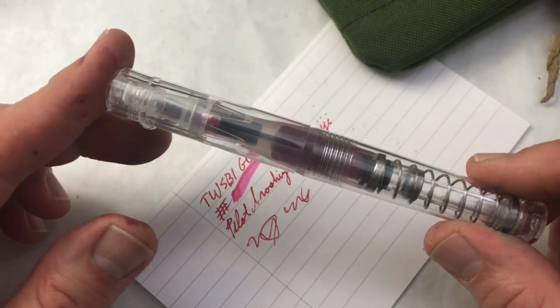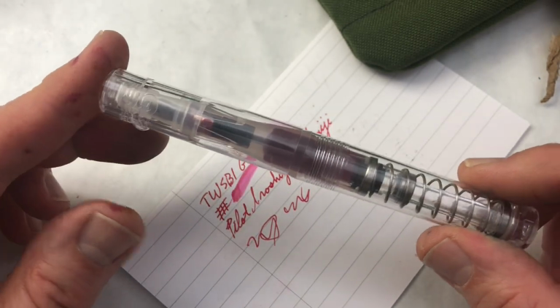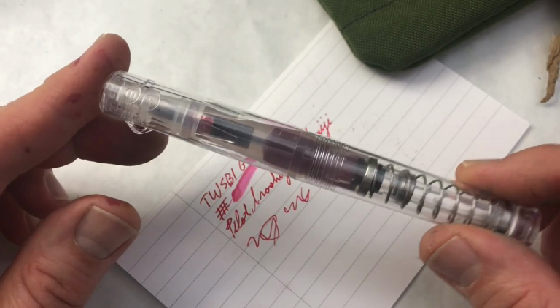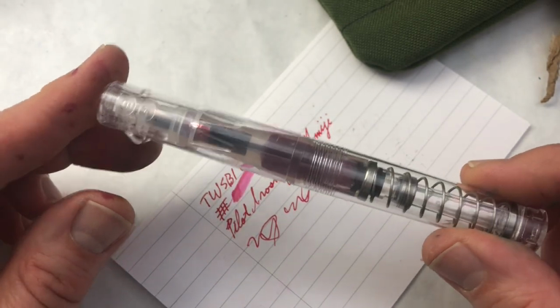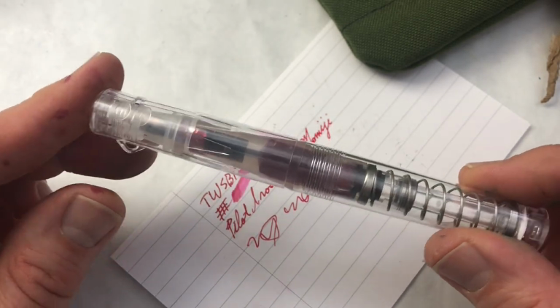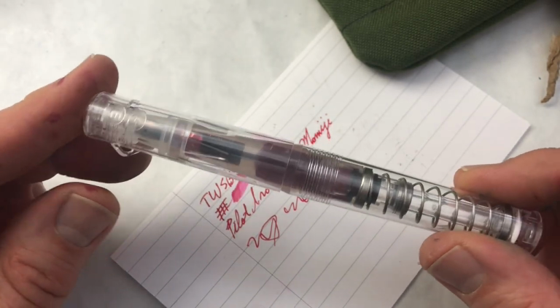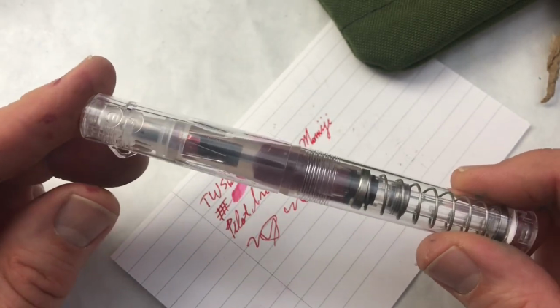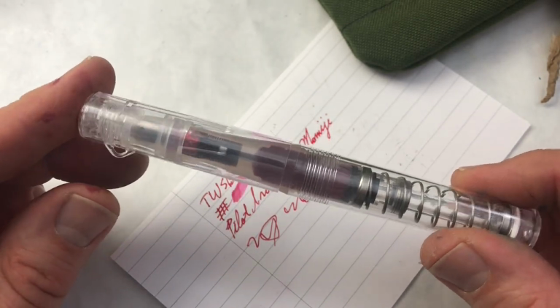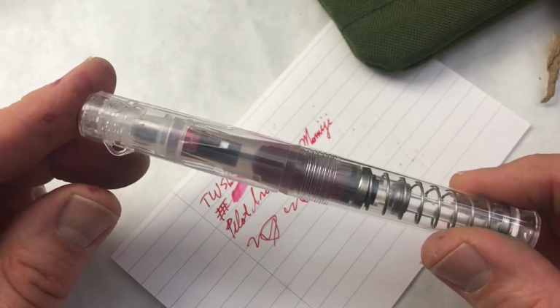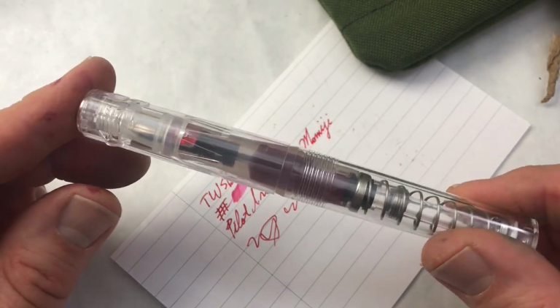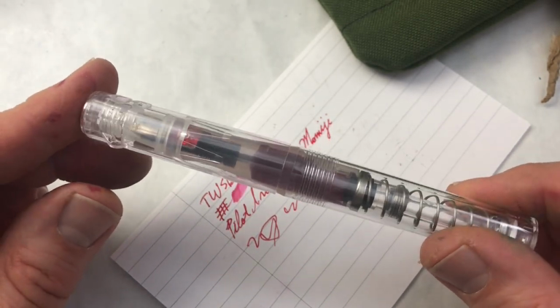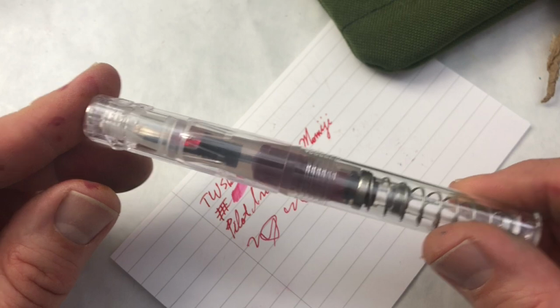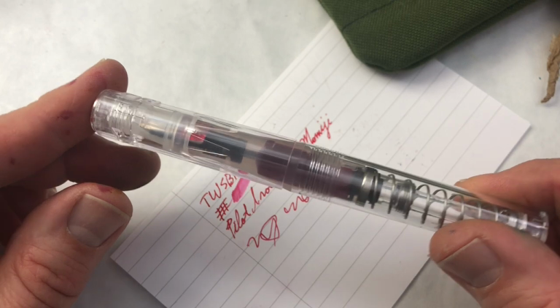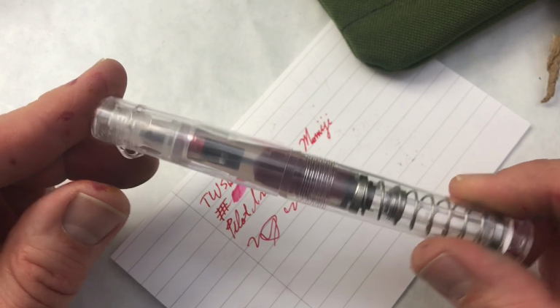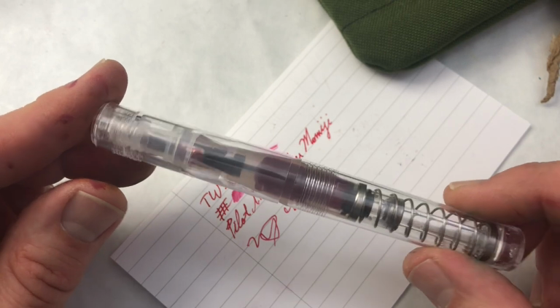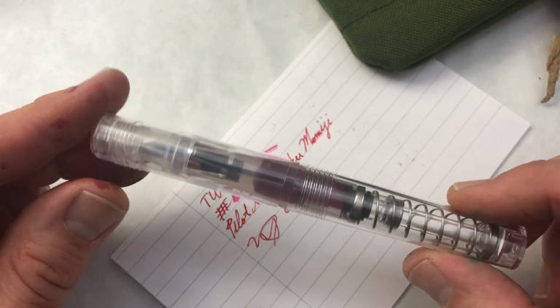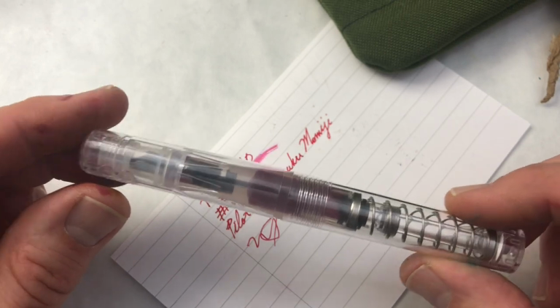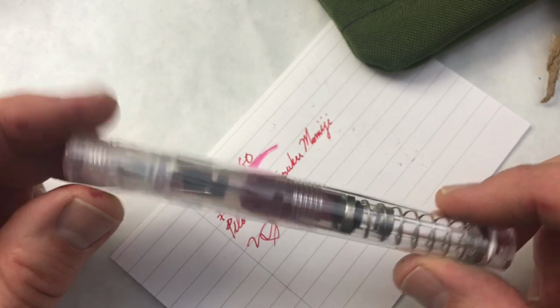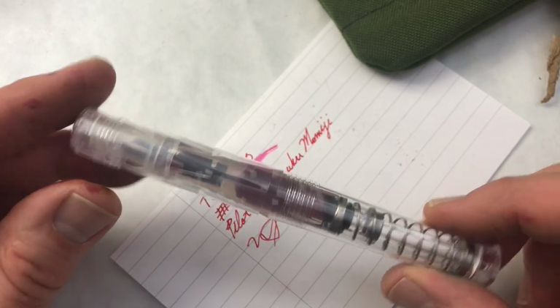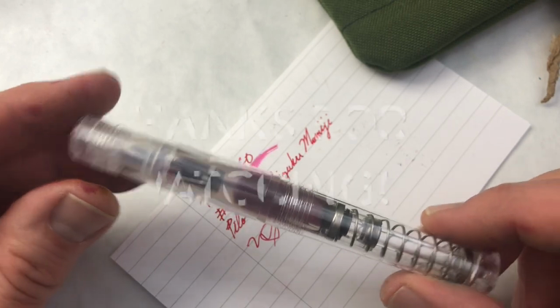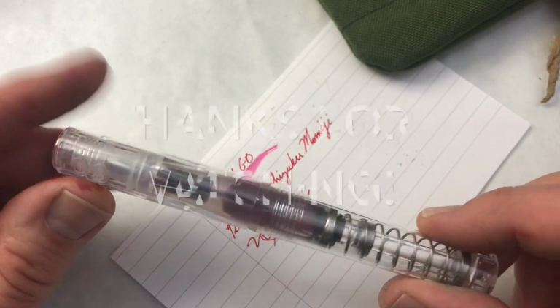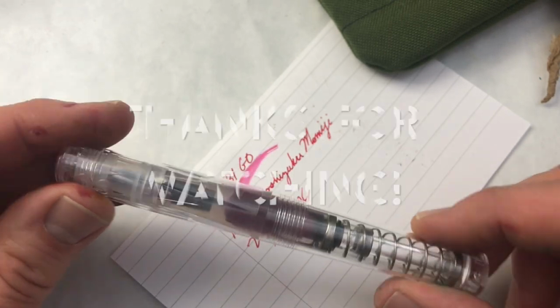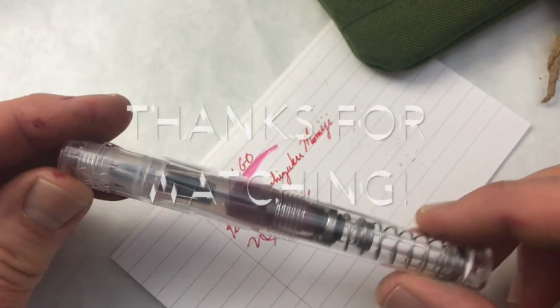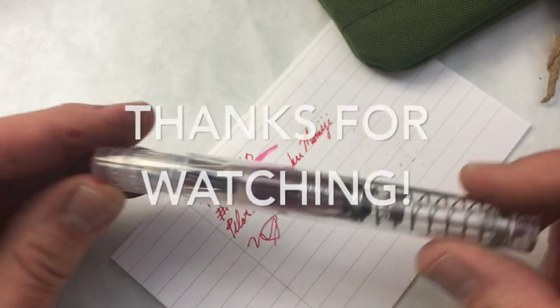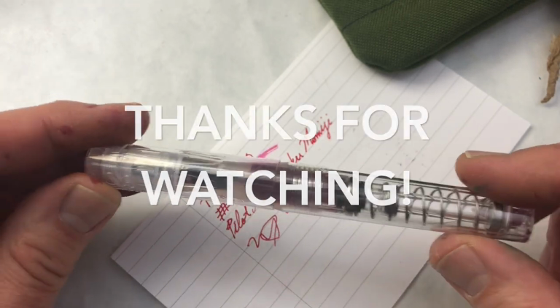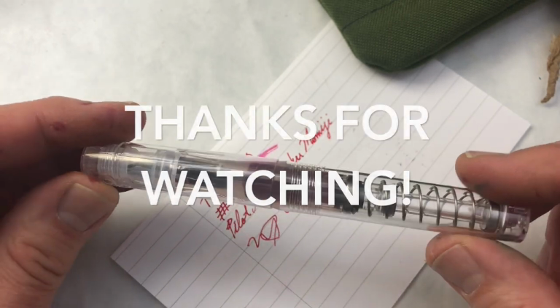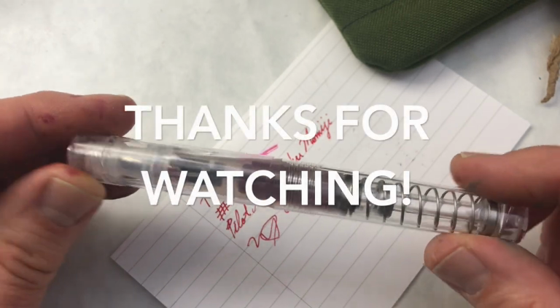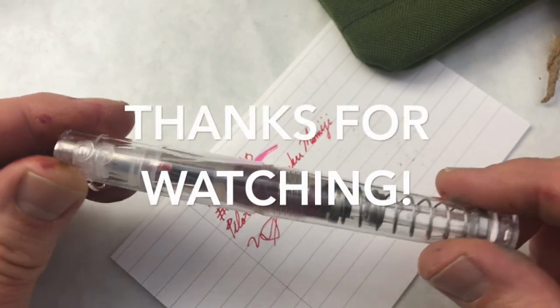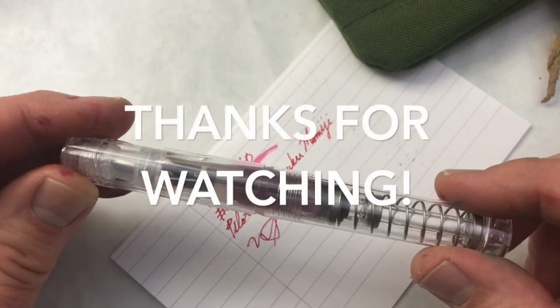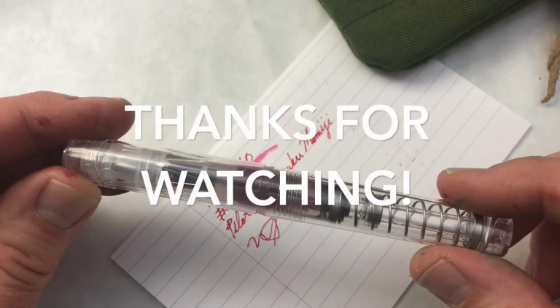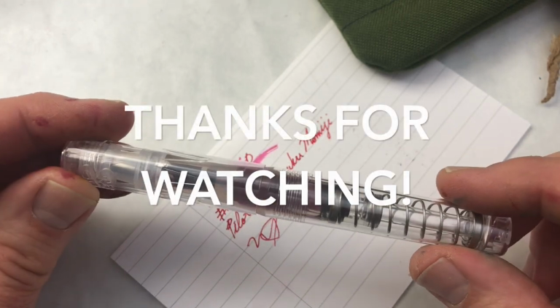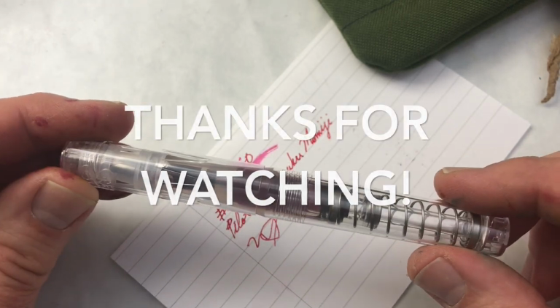So that's been the Twisbi Go. Thanks for watching. We've just got a couple more pens to go, and then we'll be done with the series.